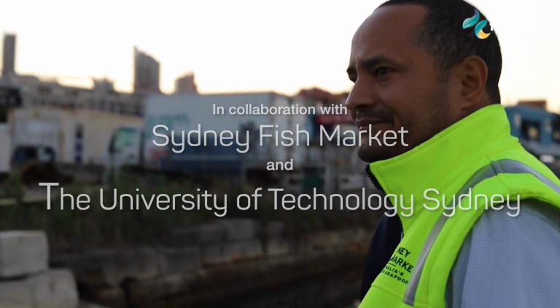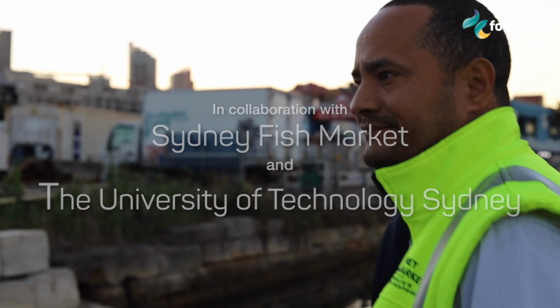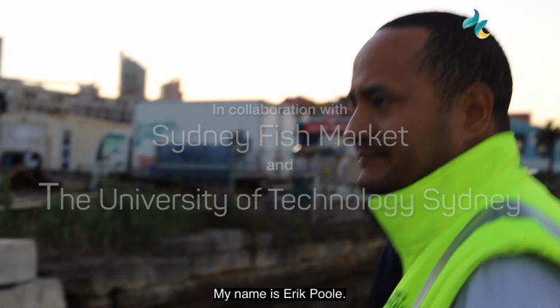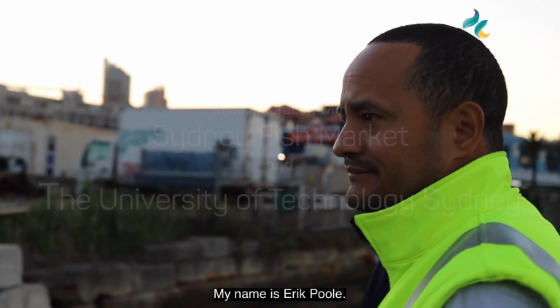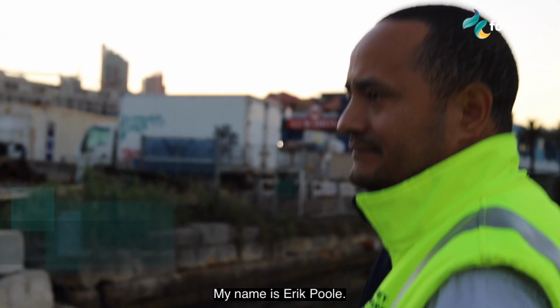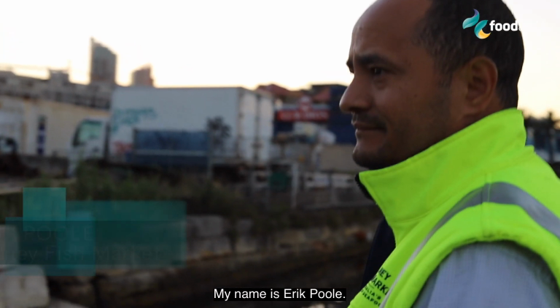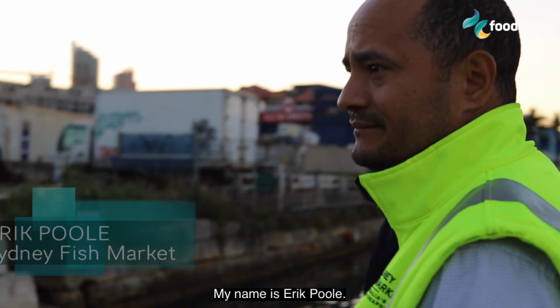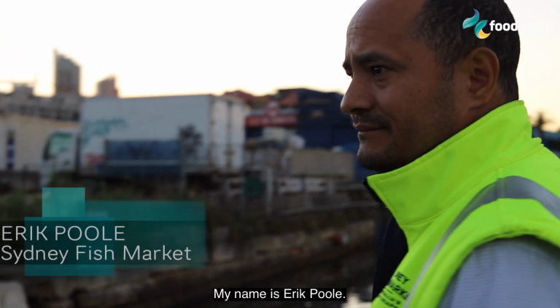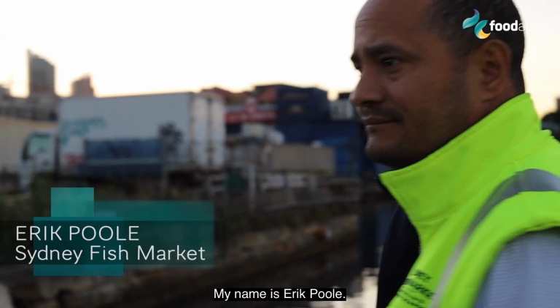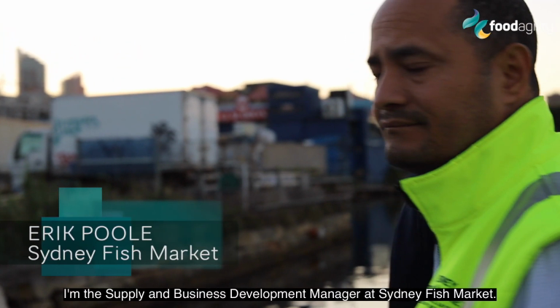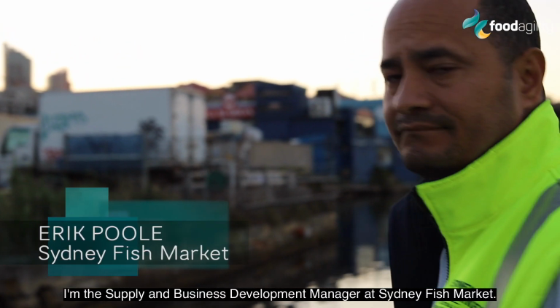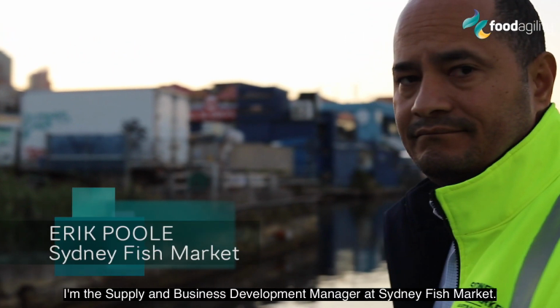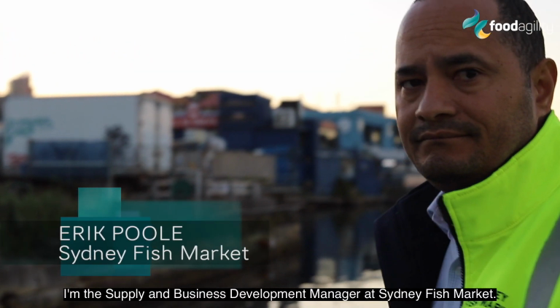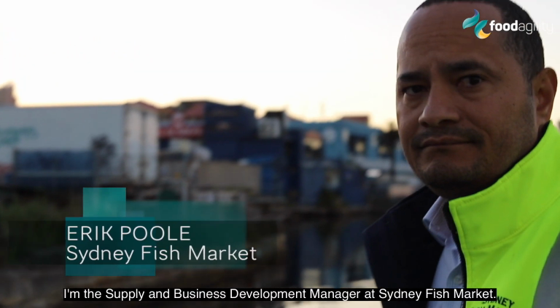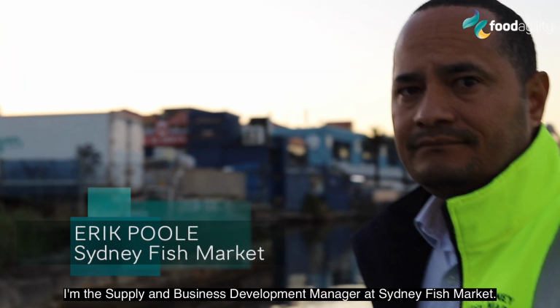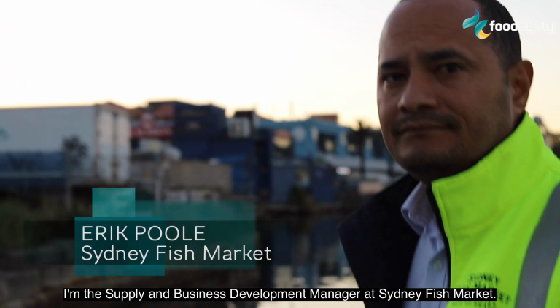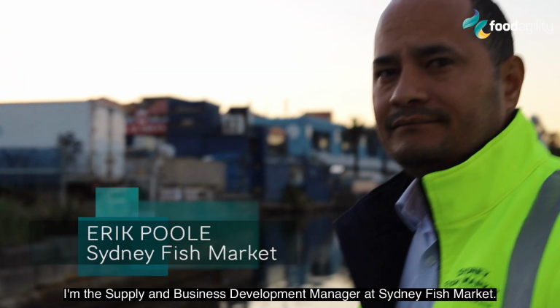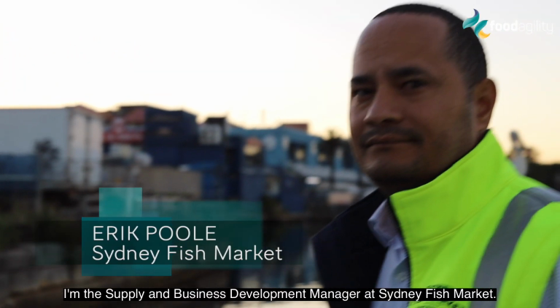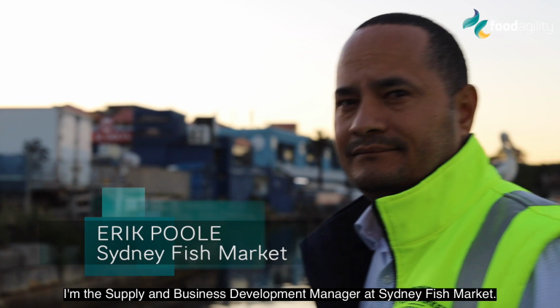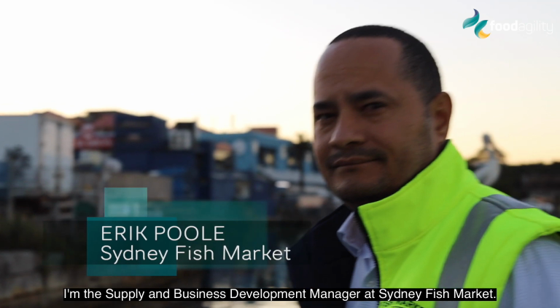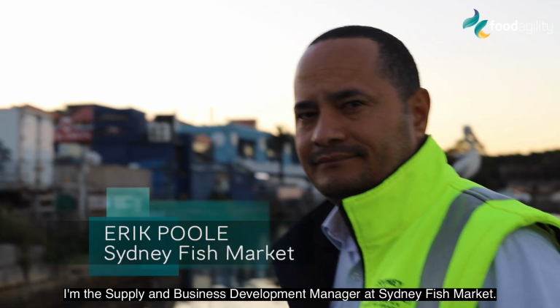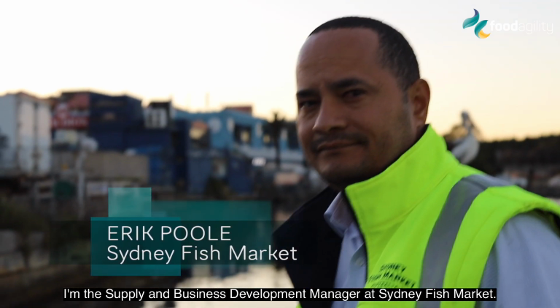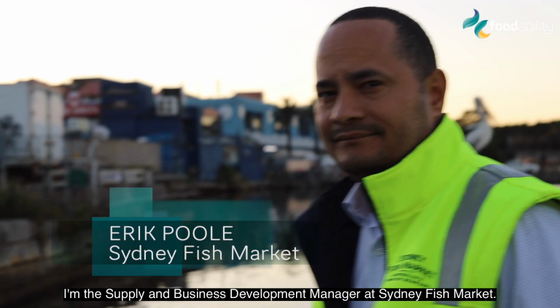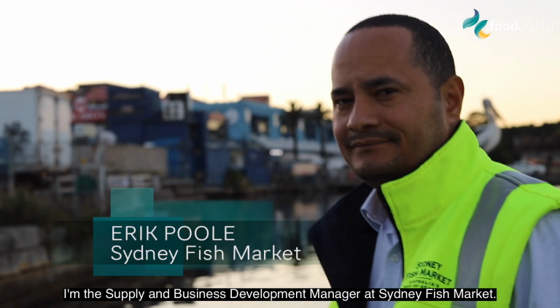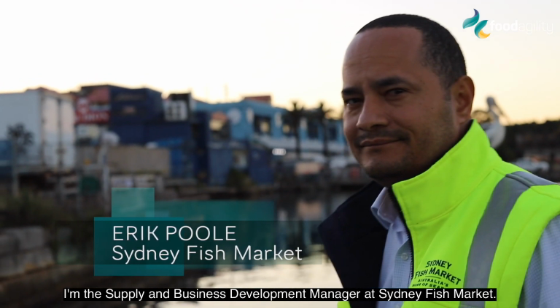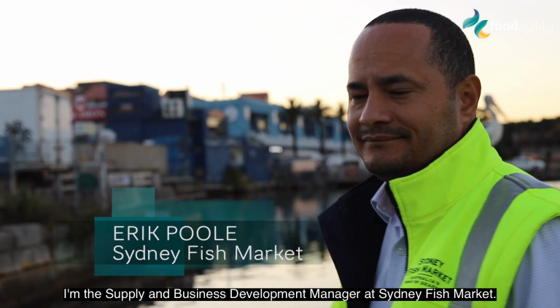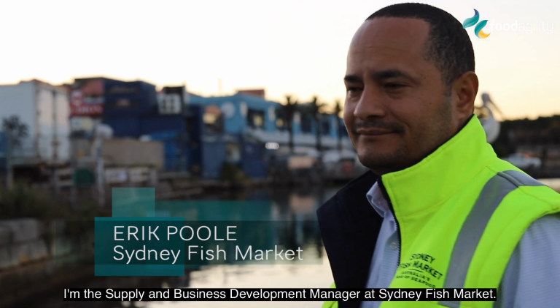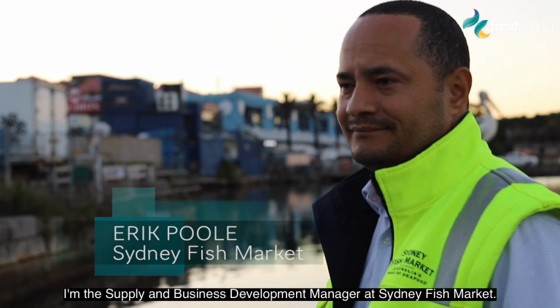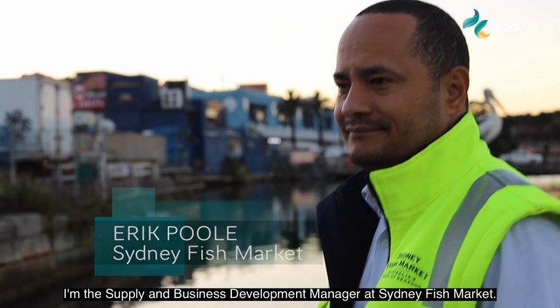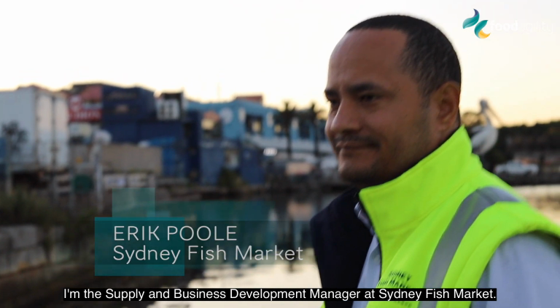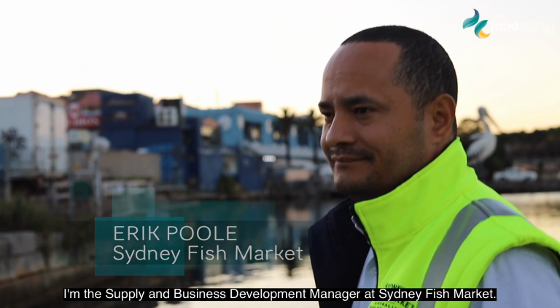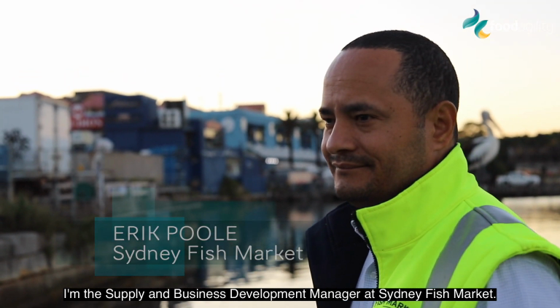My name is Eric Full. I'm the Supply and Business Development Manager at Sydney Fish Market.